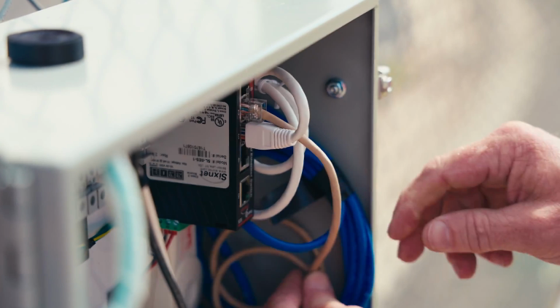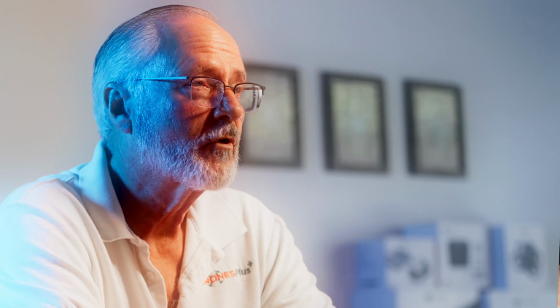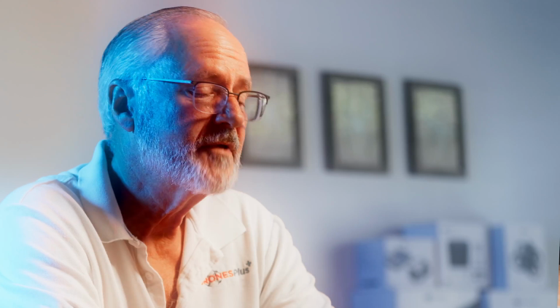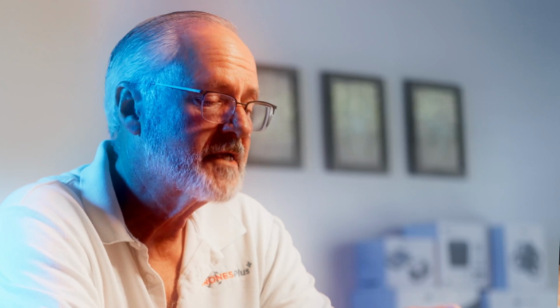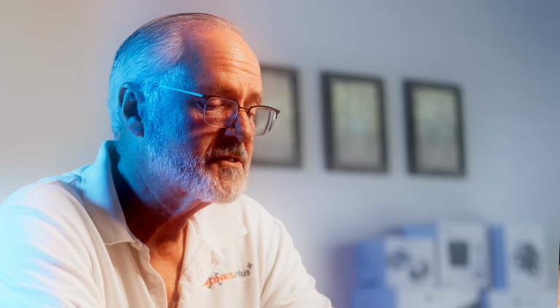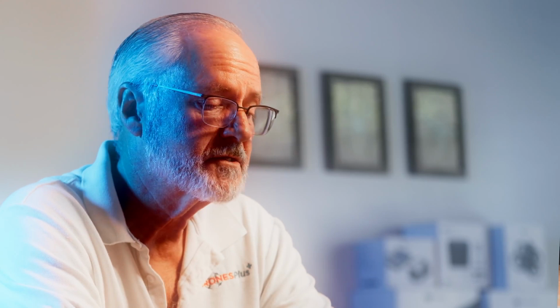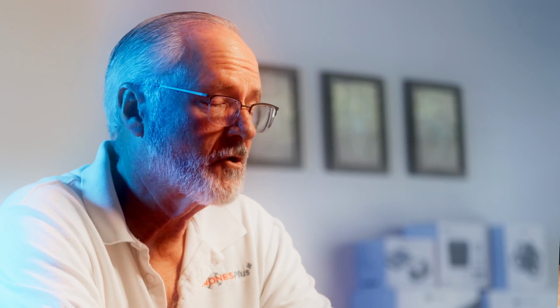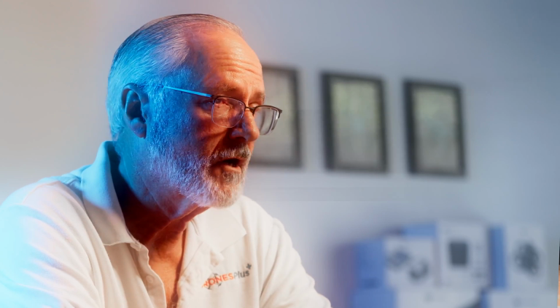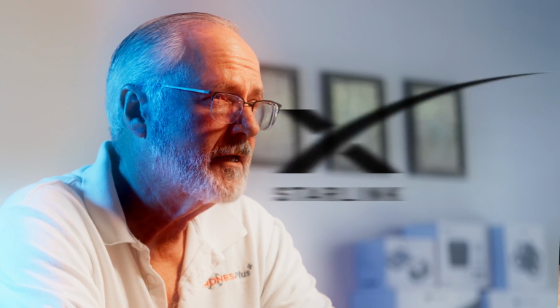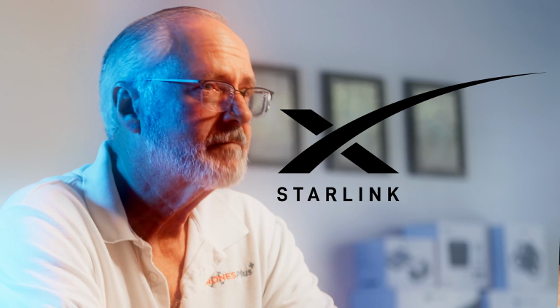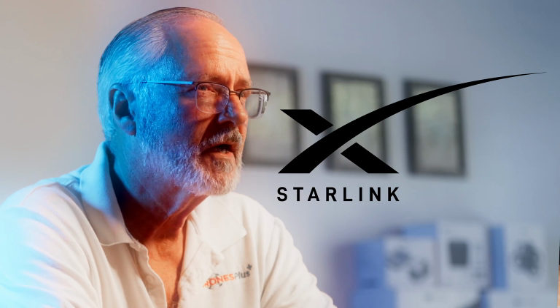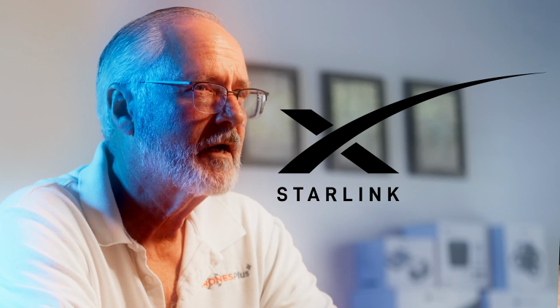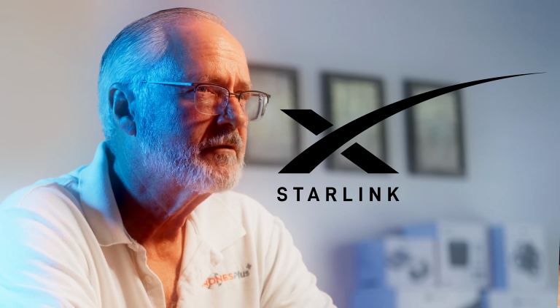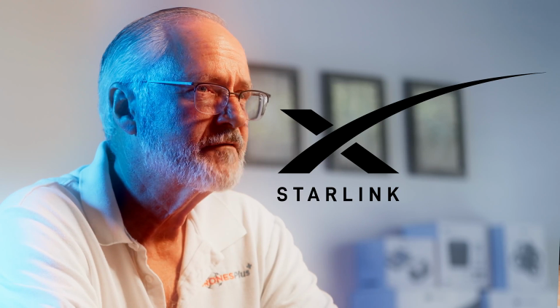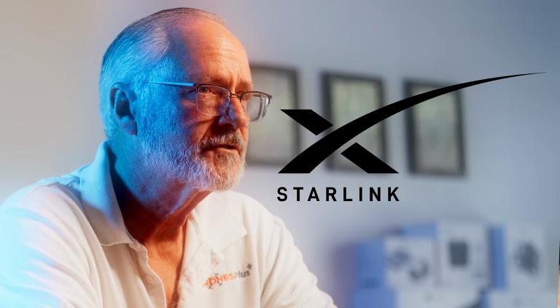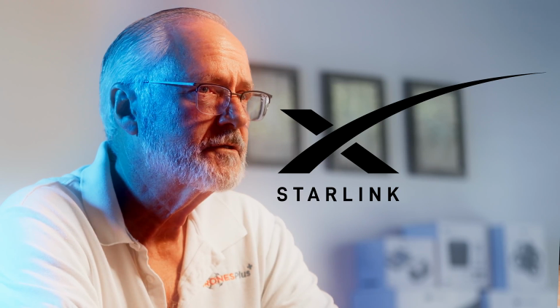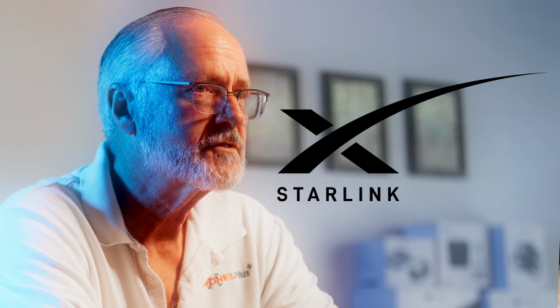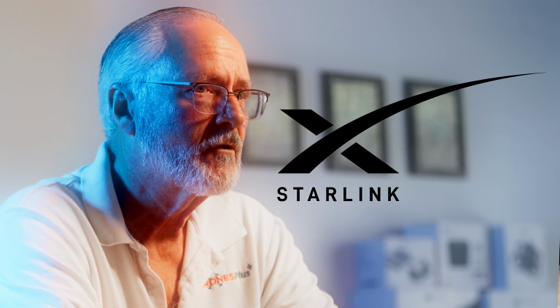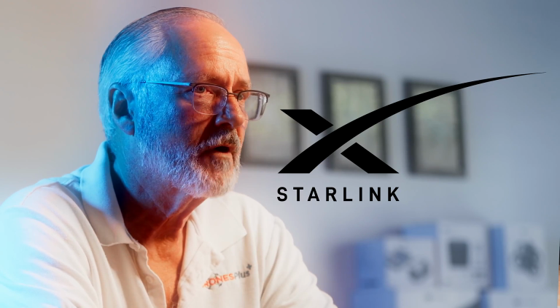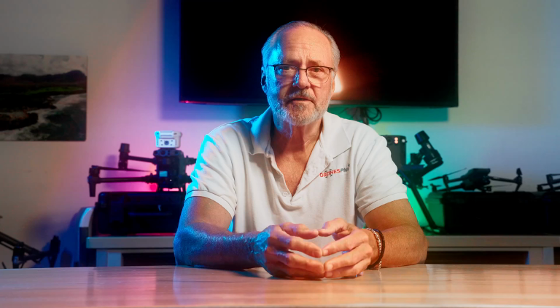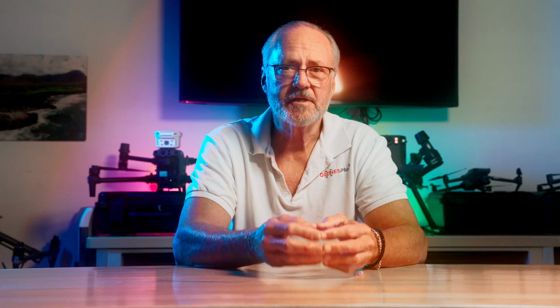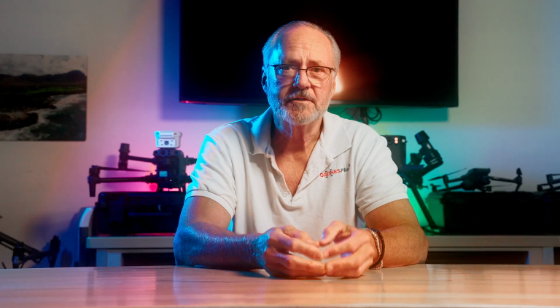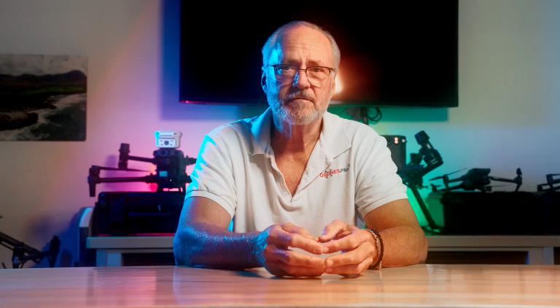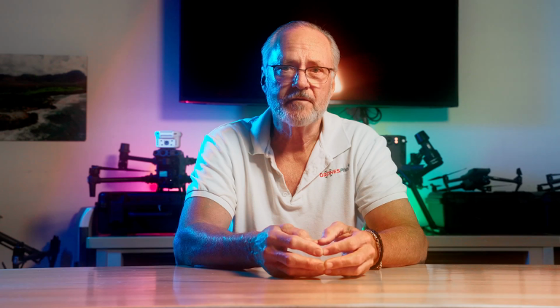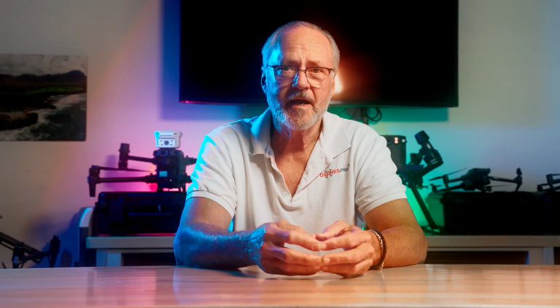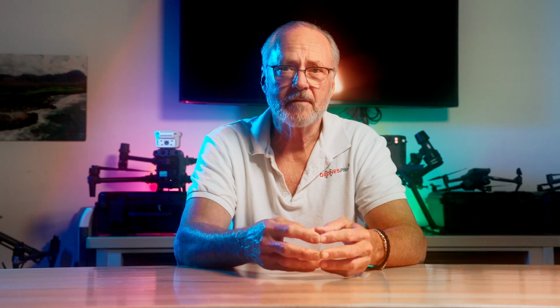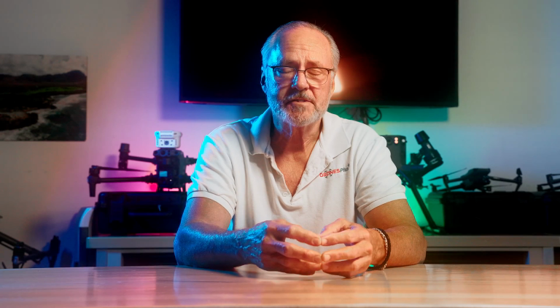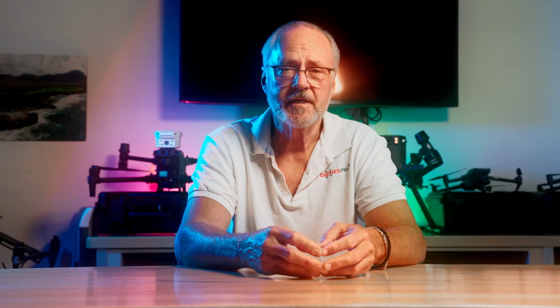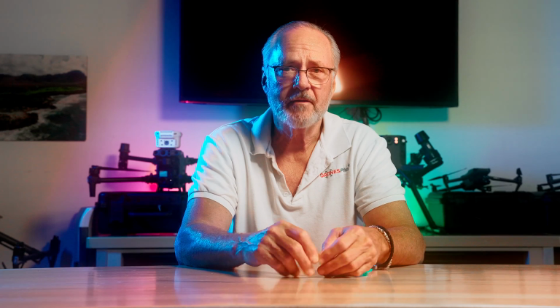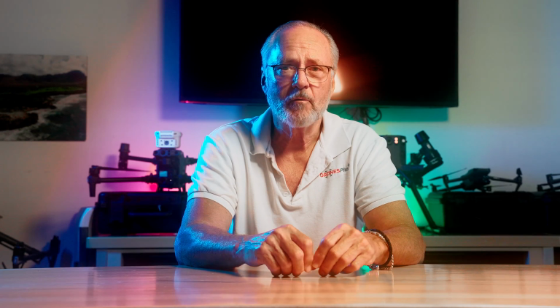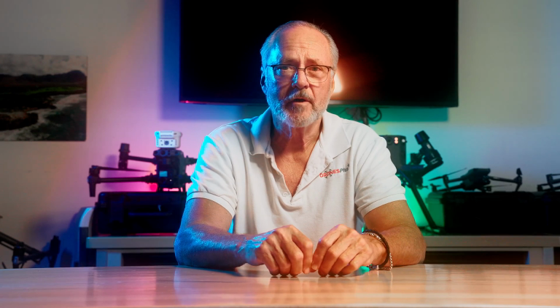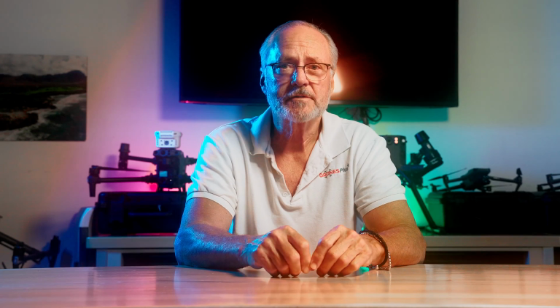We're going to be testing Starlink in the future, so stay tuned for that. Let's see how that works.